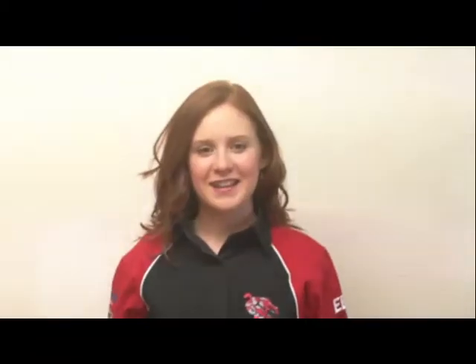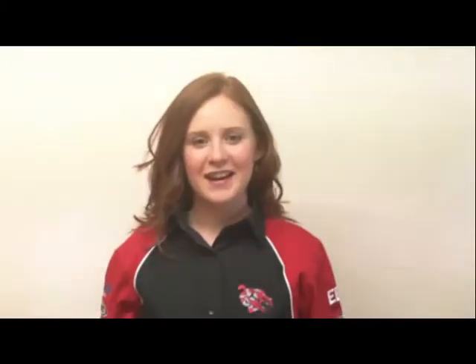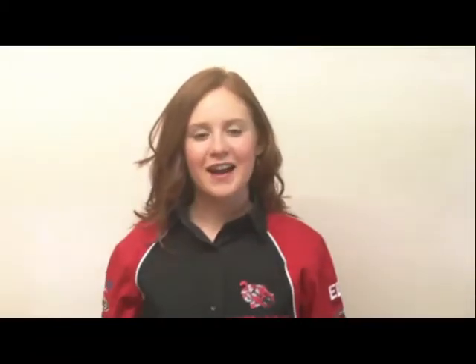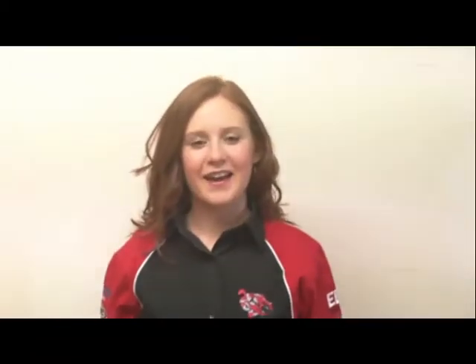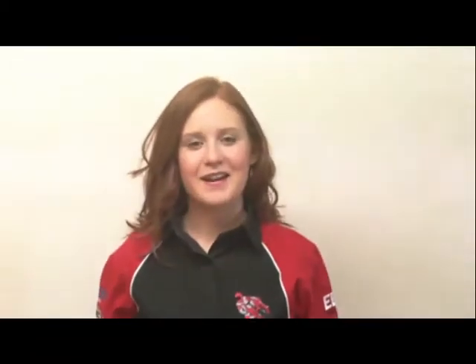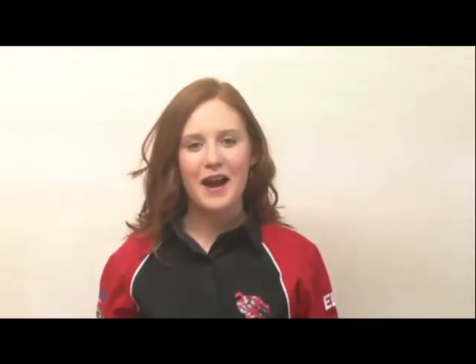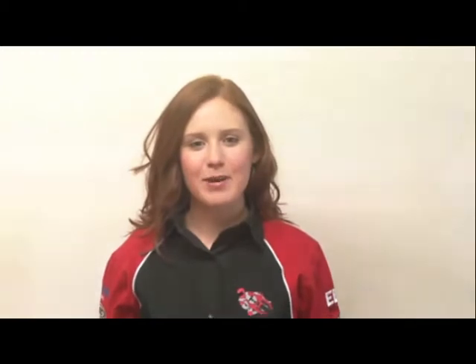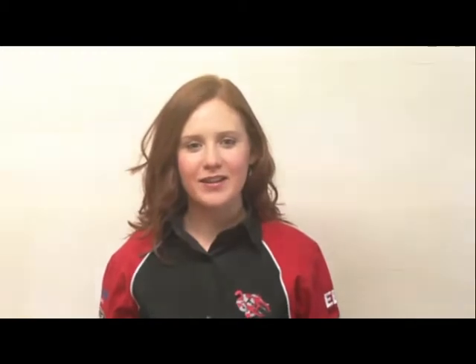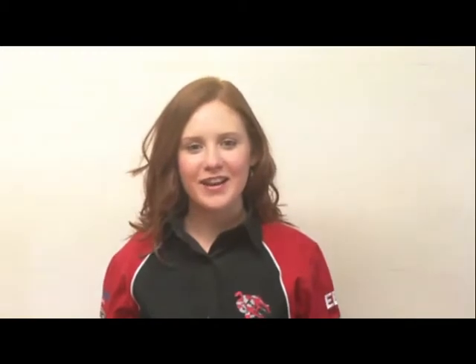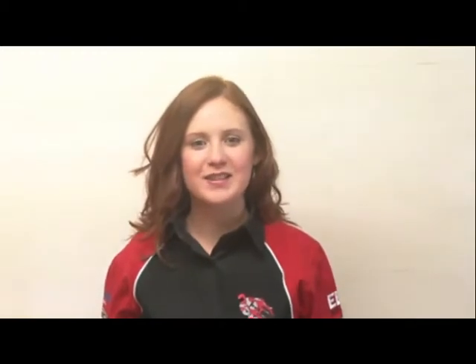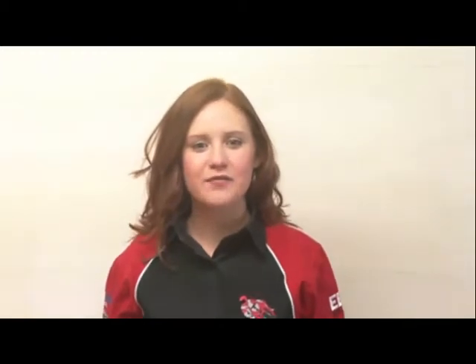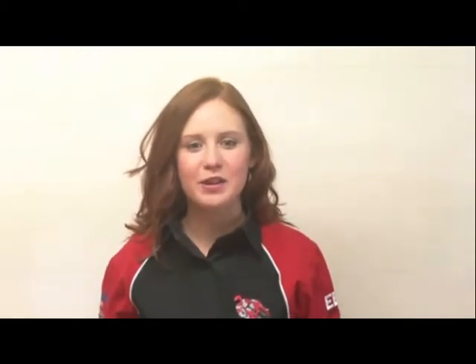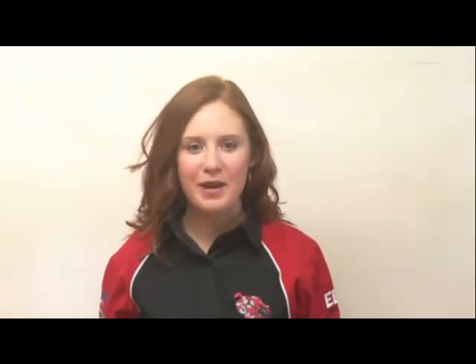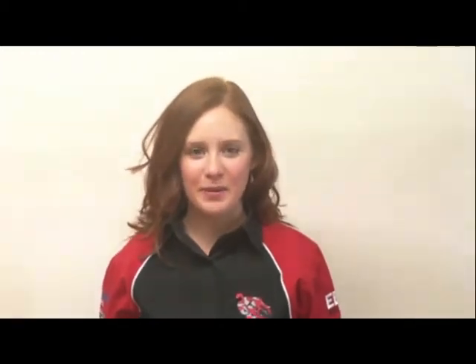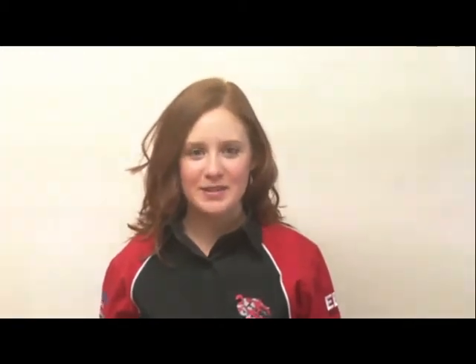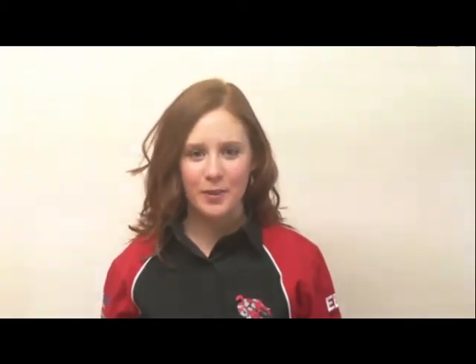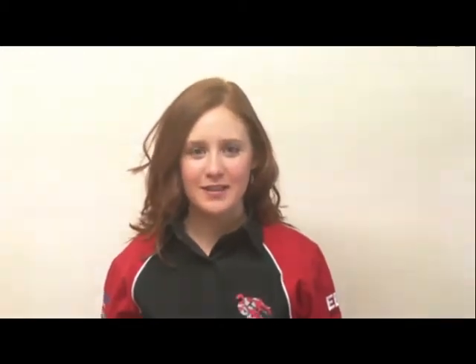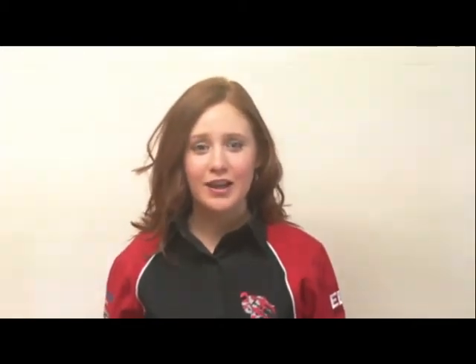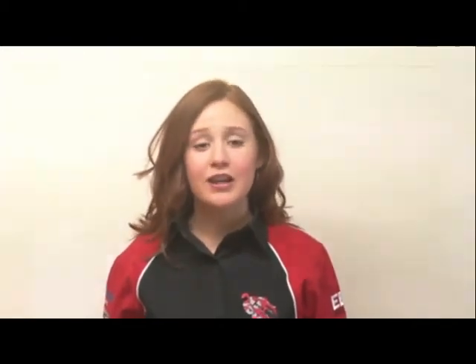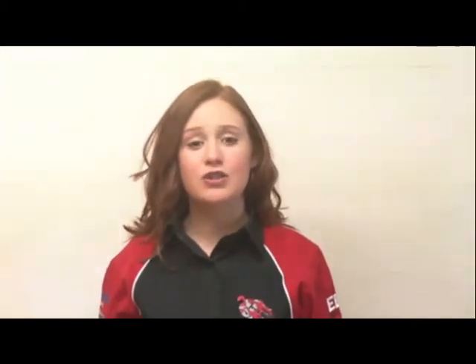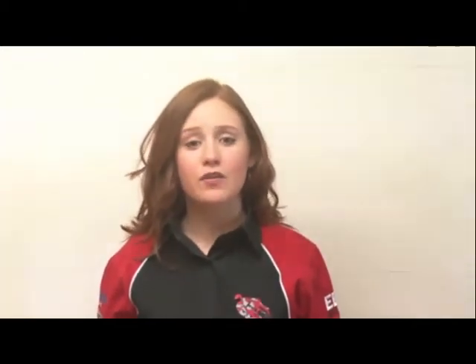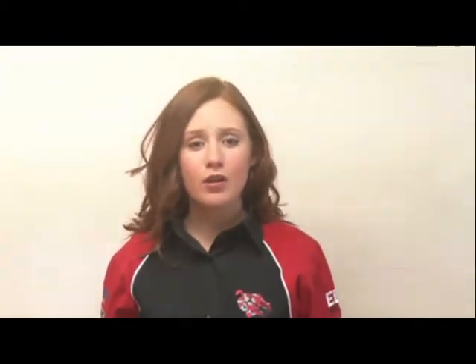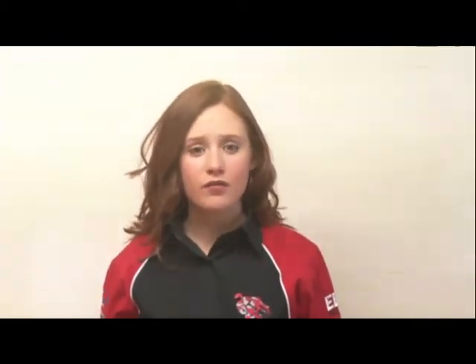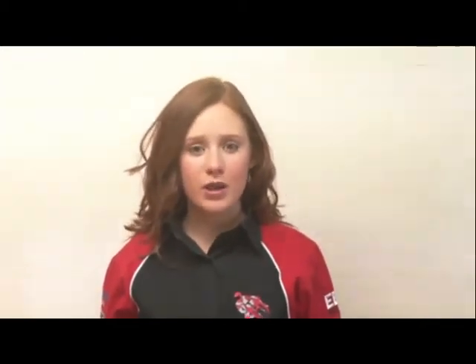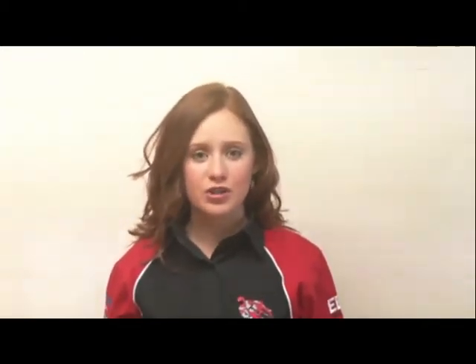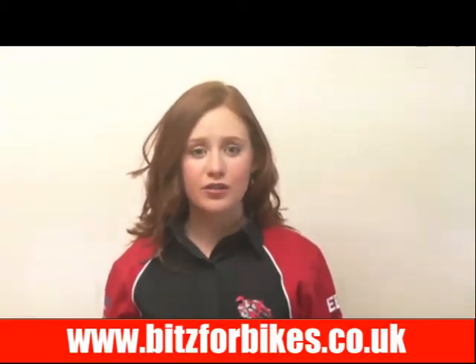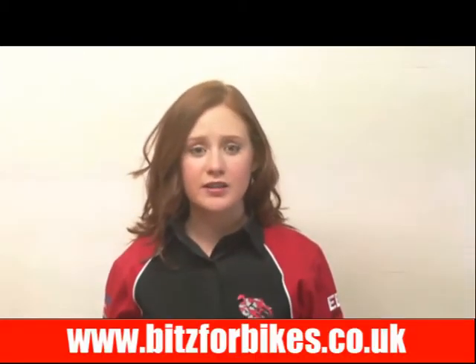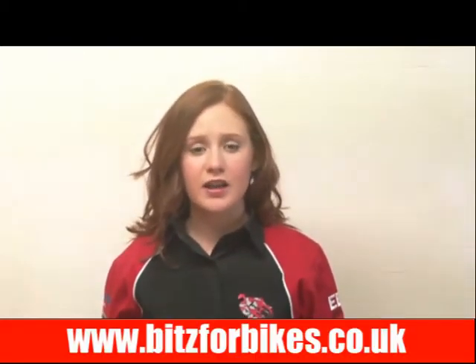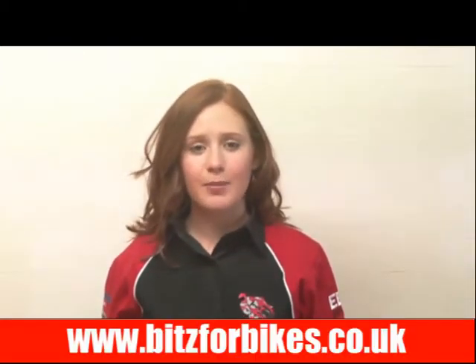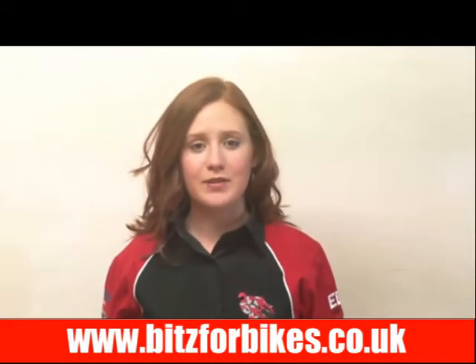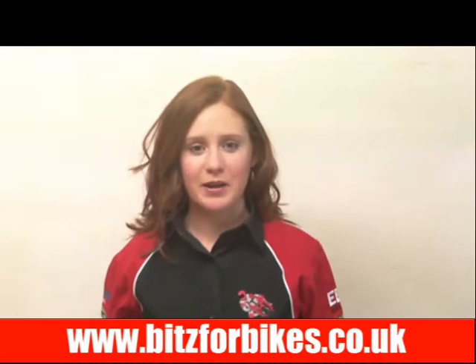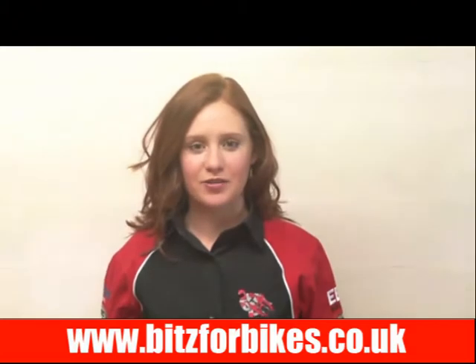Hi there, I'm Eleanor and this is a video made by Bits4Bikes. It should give you all the information you need about this battery.